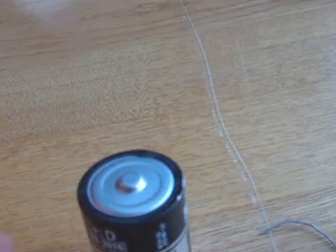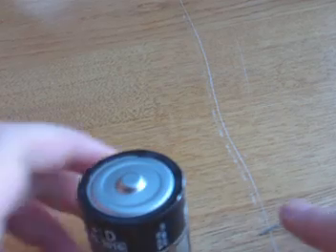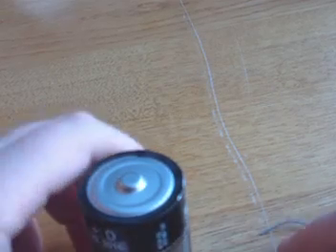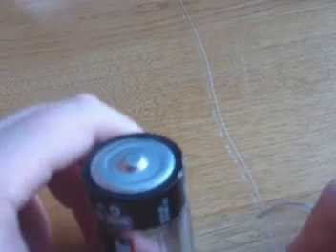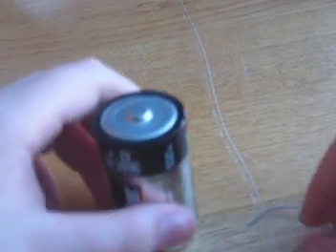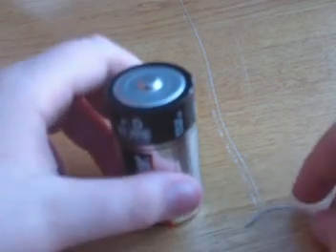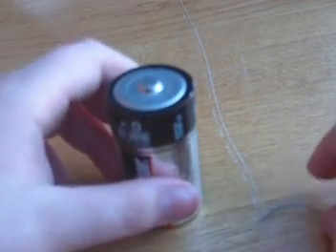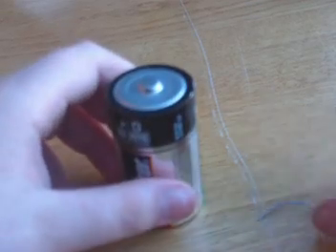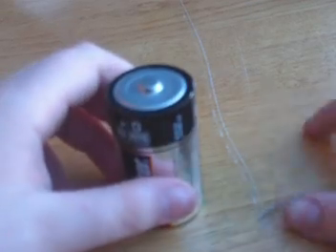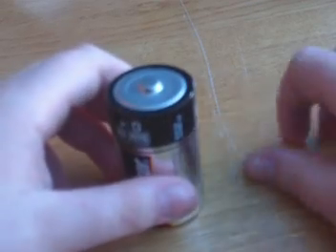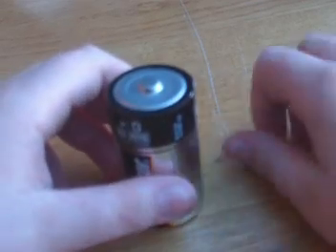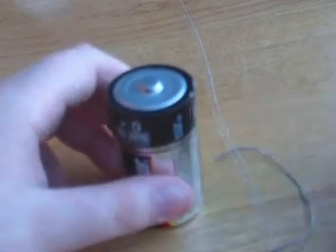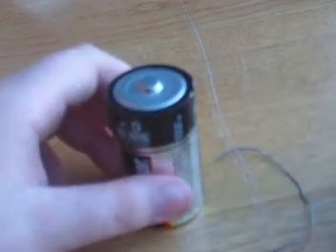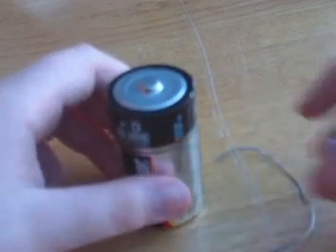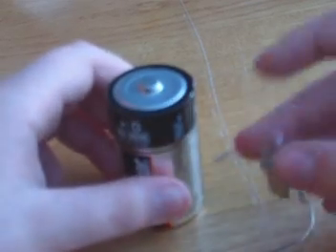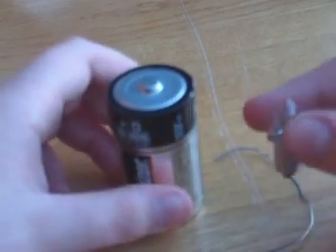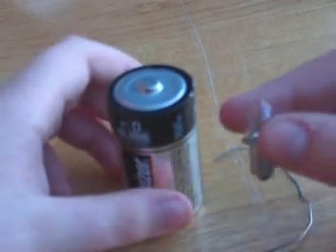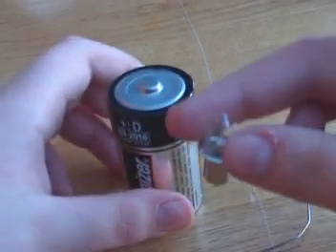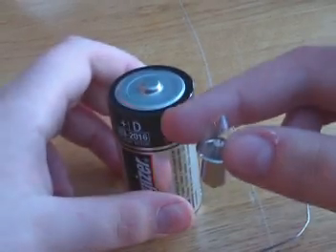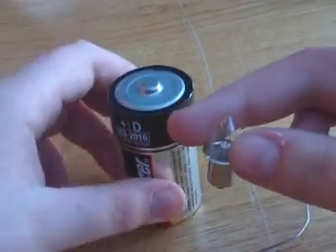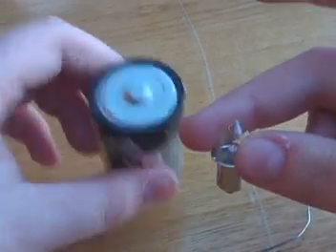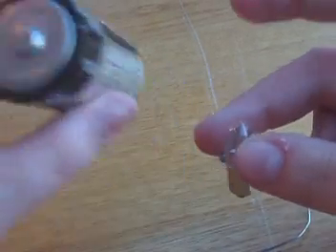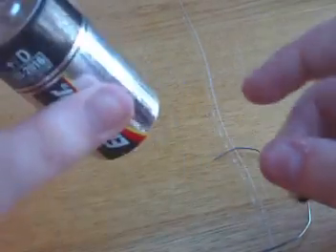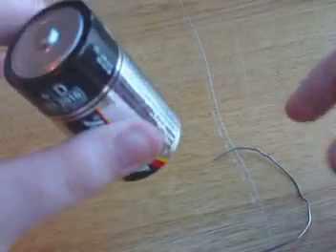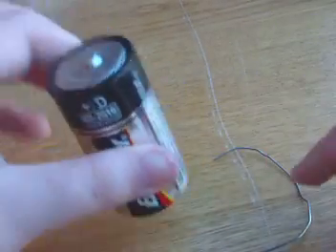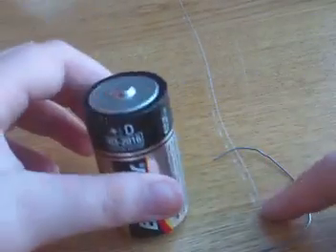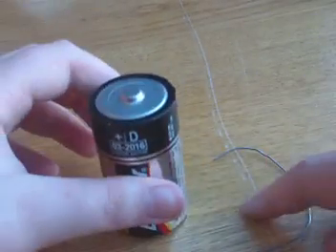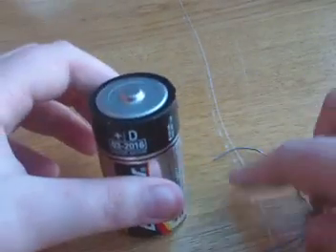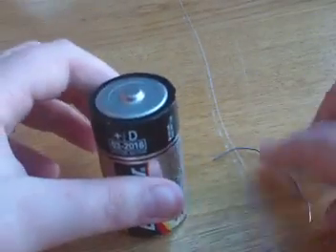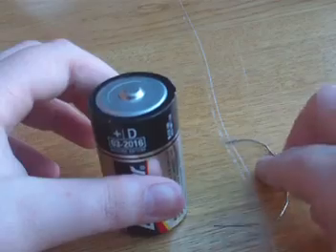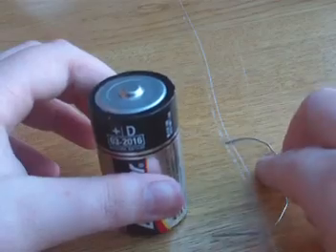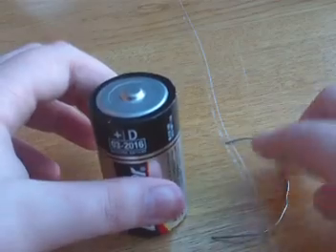Hi YouTube, it's Awesome Mic 12. I'm going to show you how to make a light bulb work with a light bulb, a battery, and a paper clip.